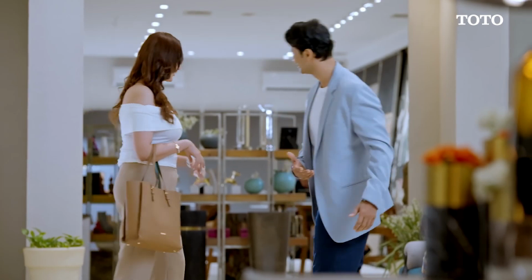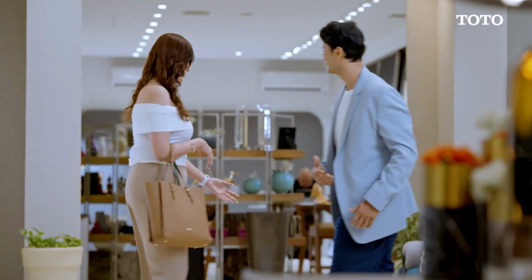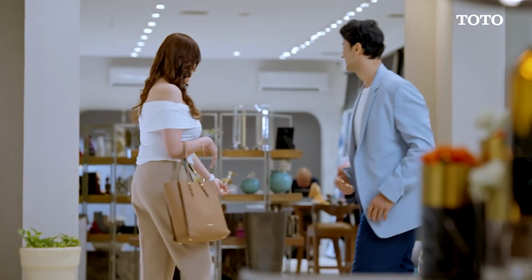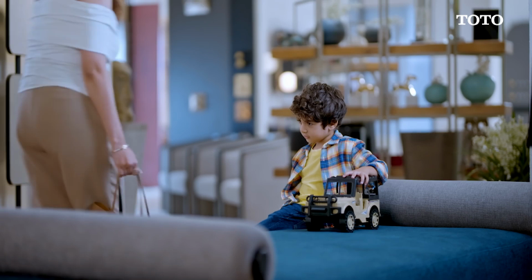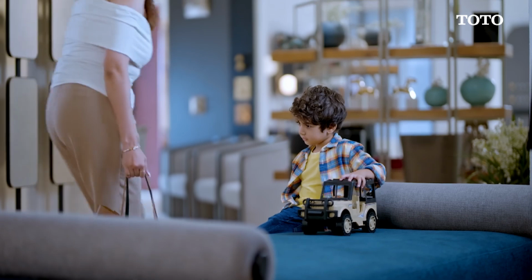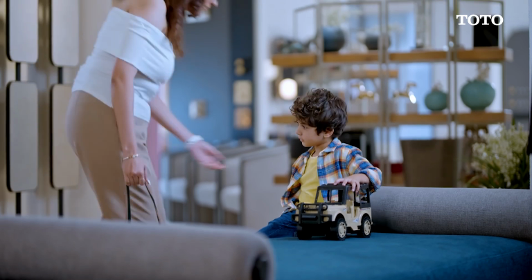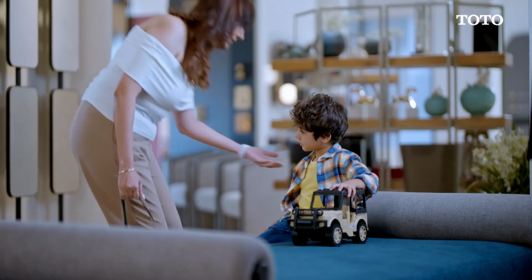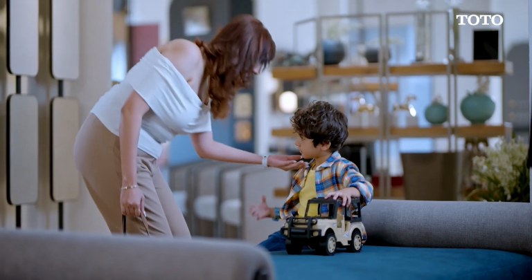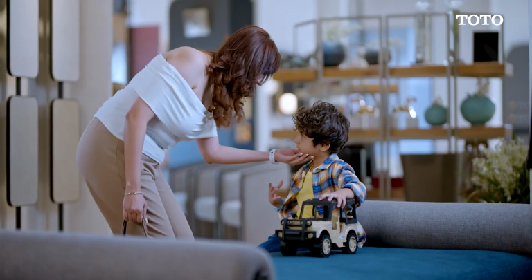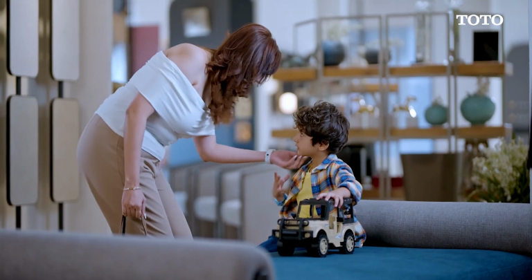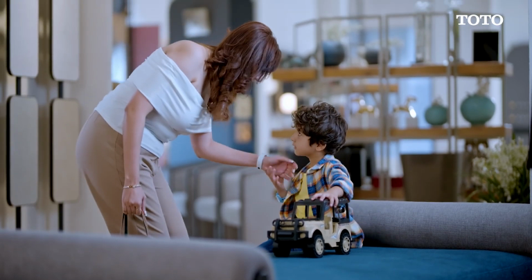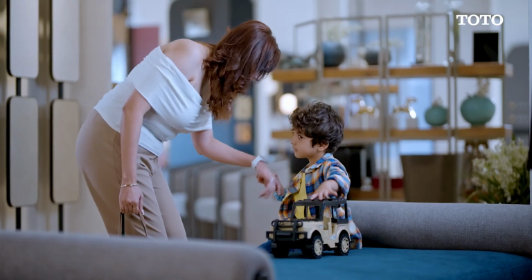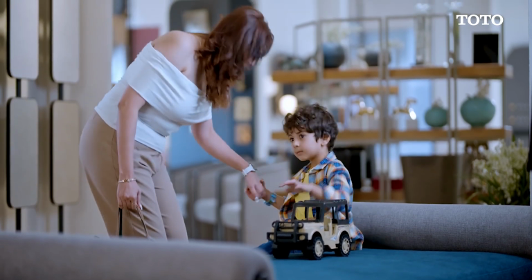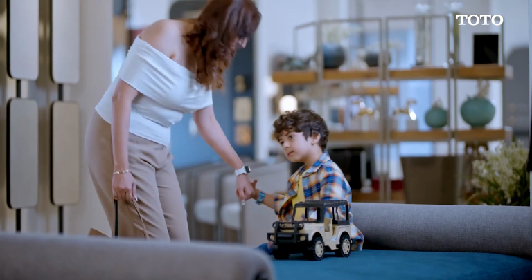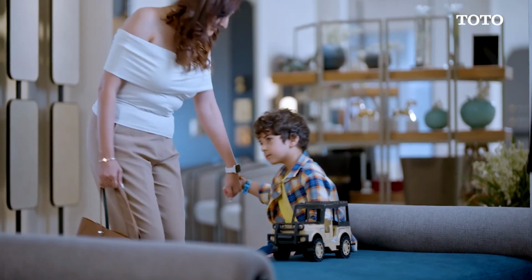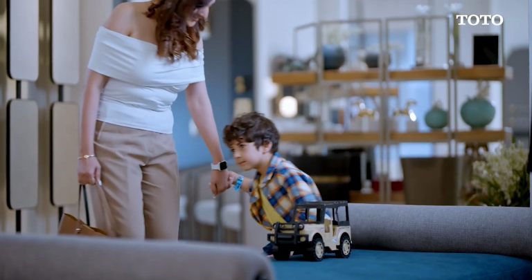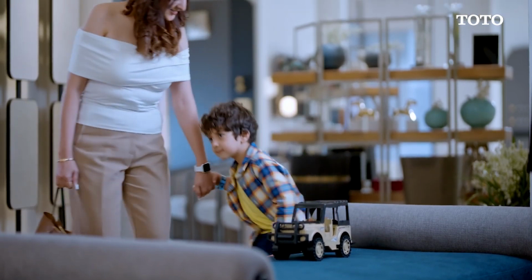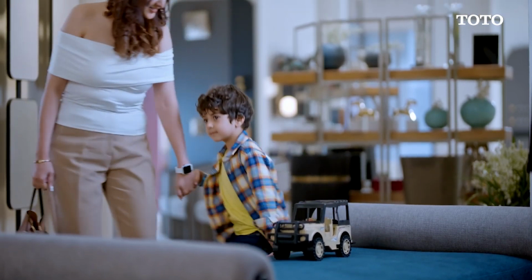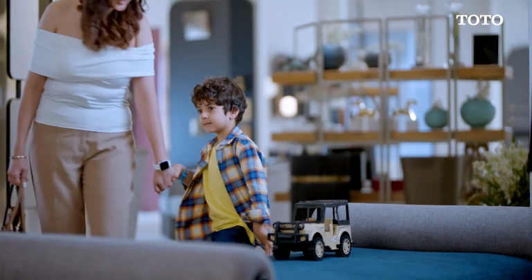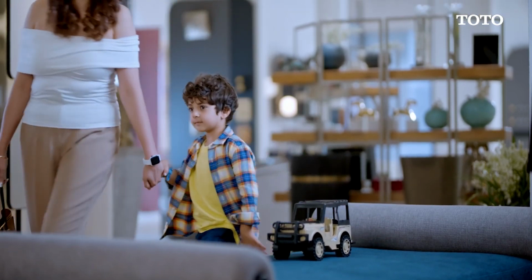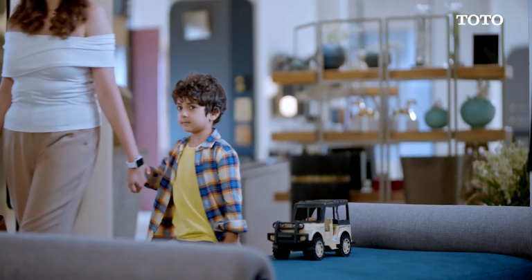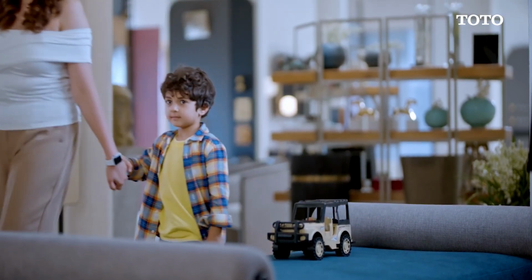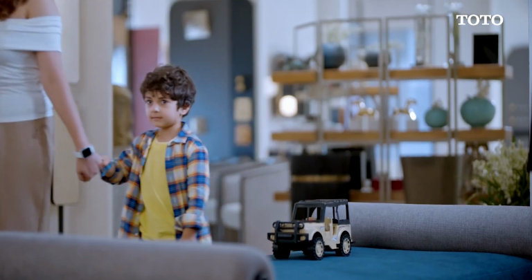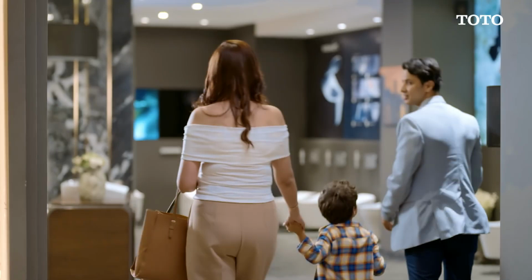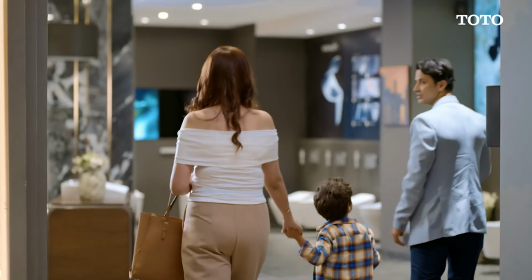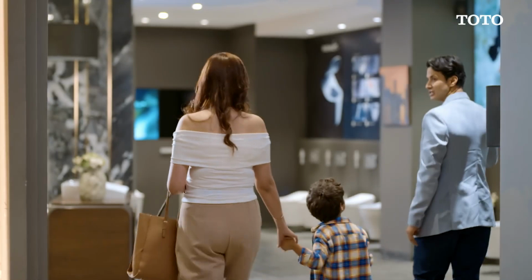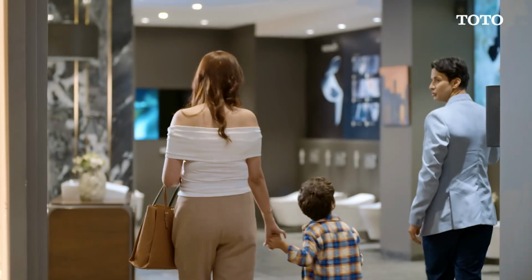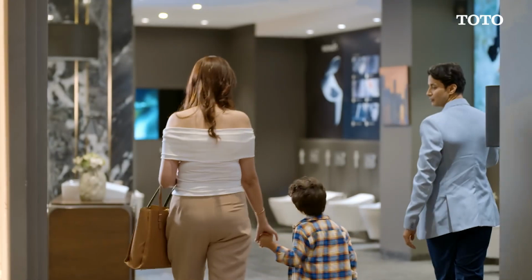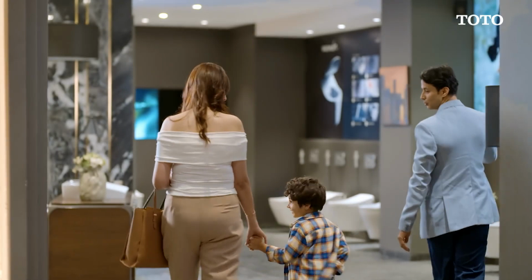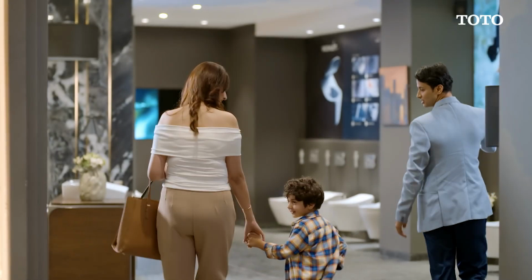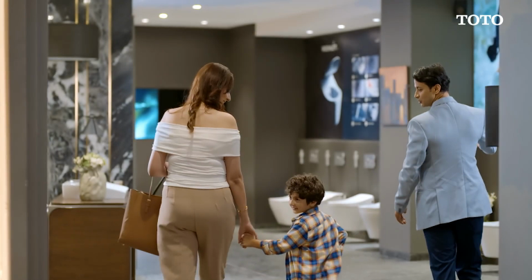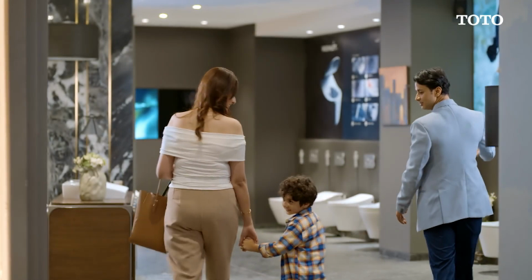That's great ma'am. Please follow me to our exclusive washlet zone. Darsh, let's go. Ma'am, this is our exclusive washlet zone.